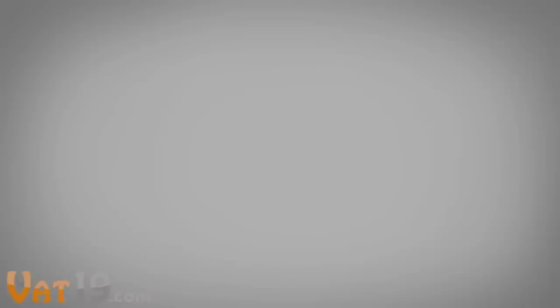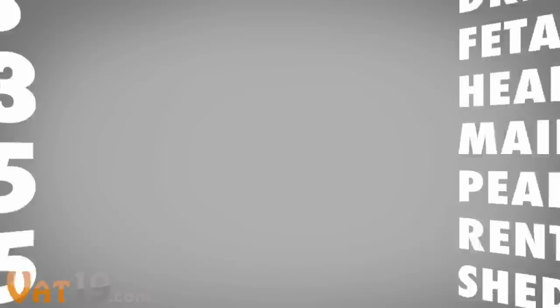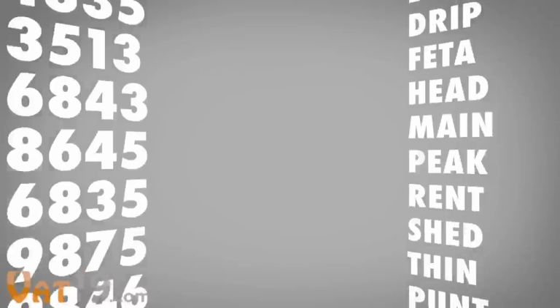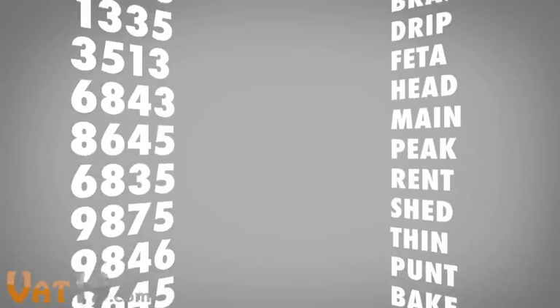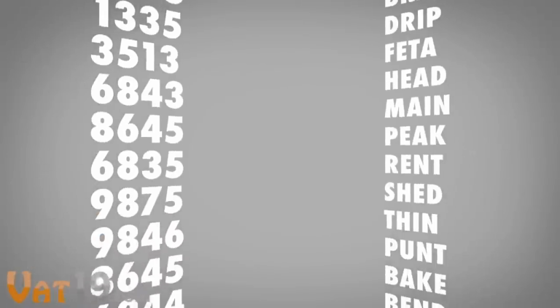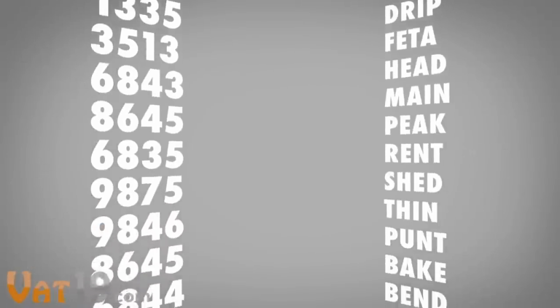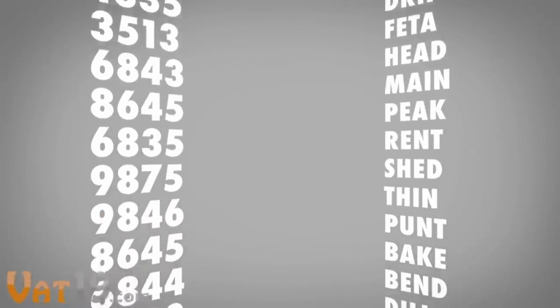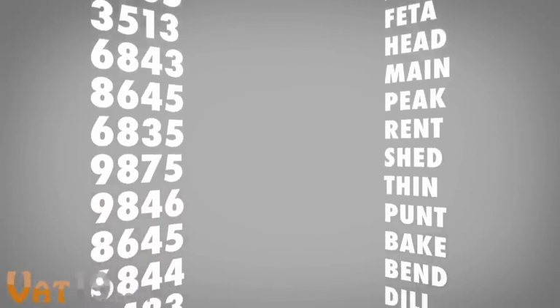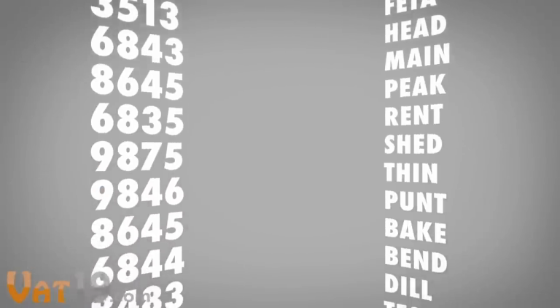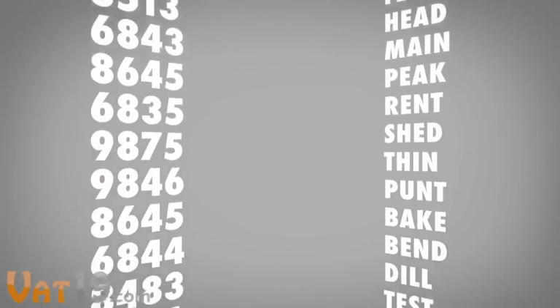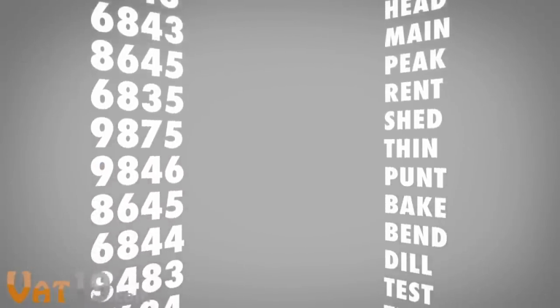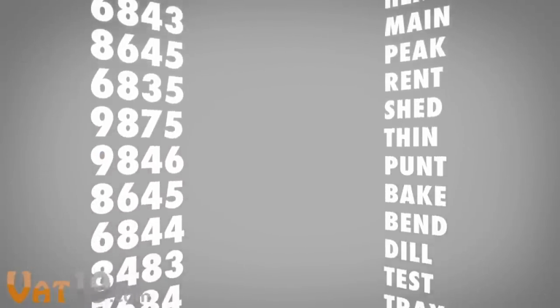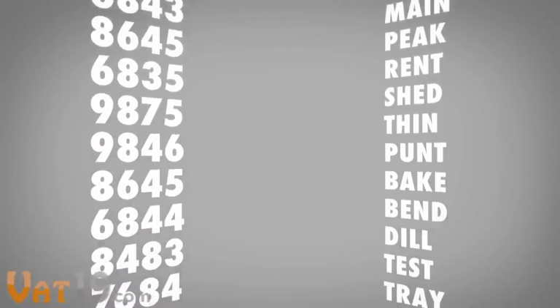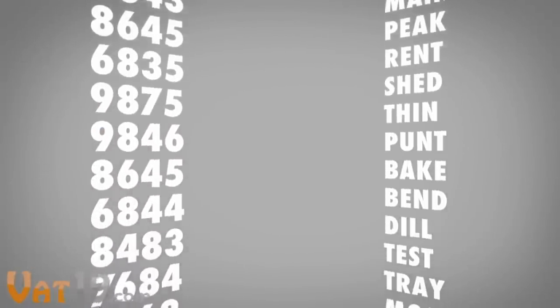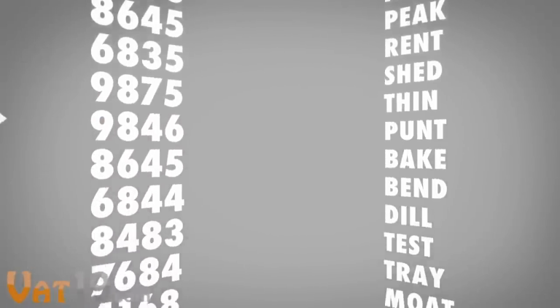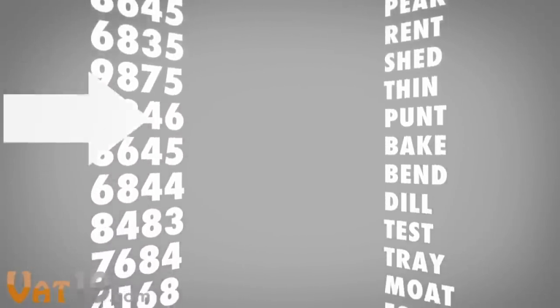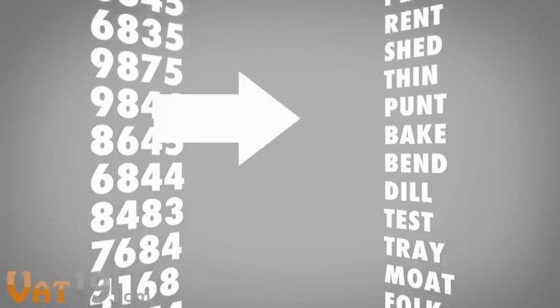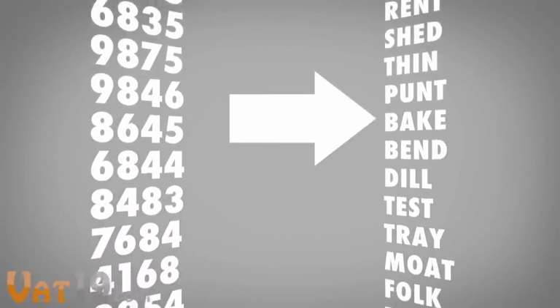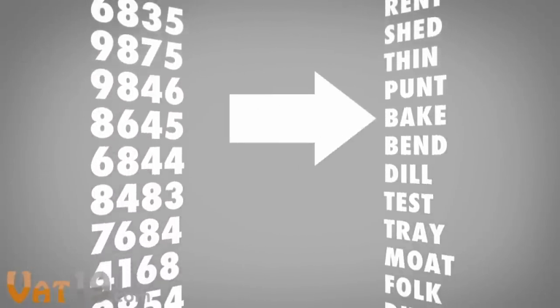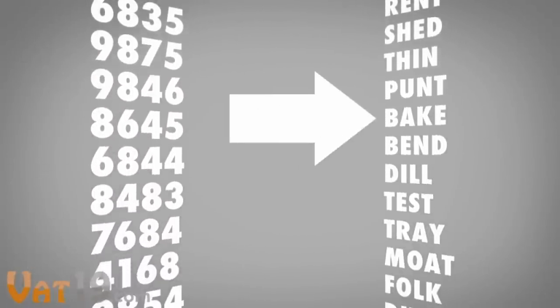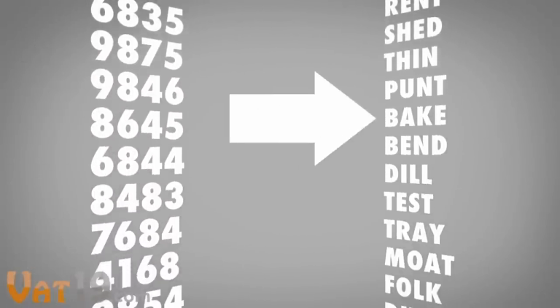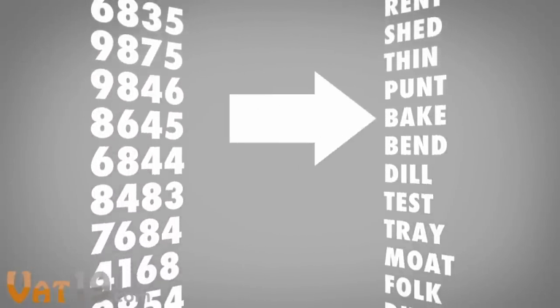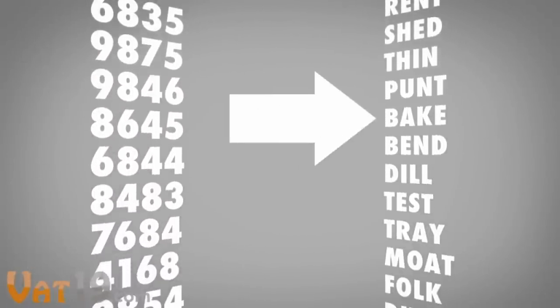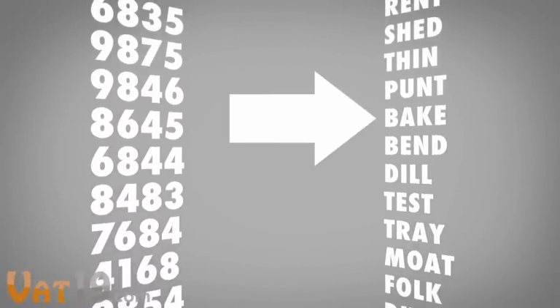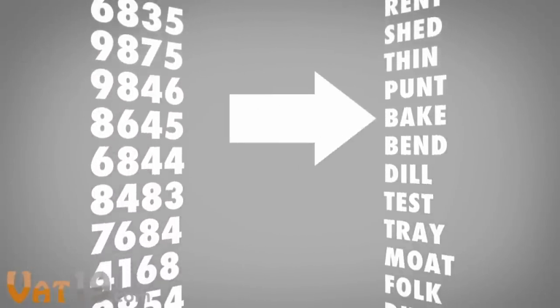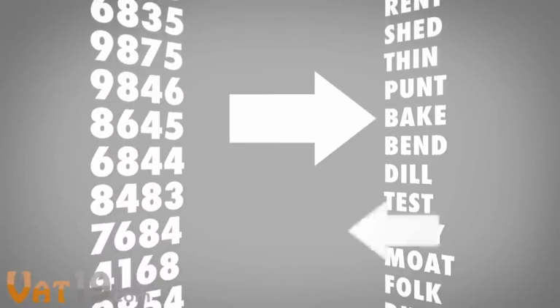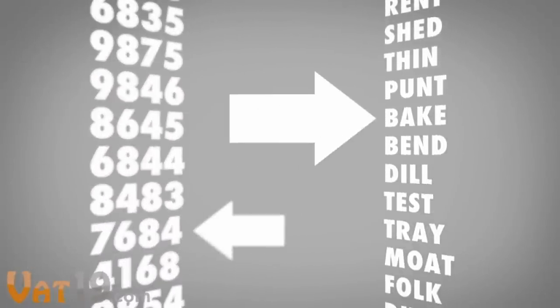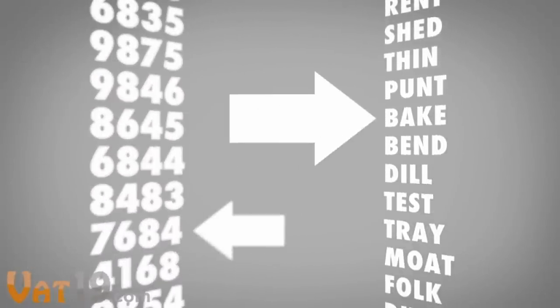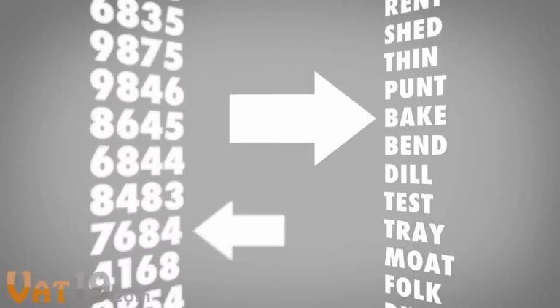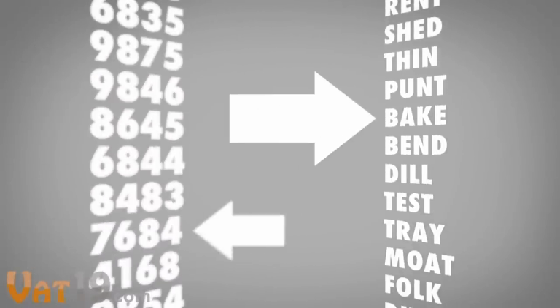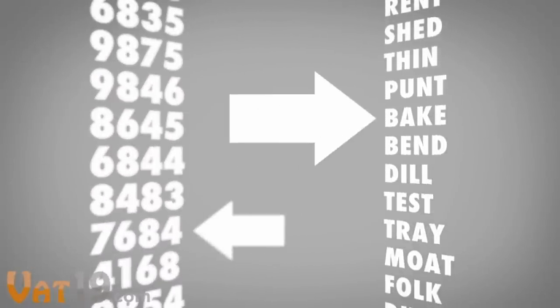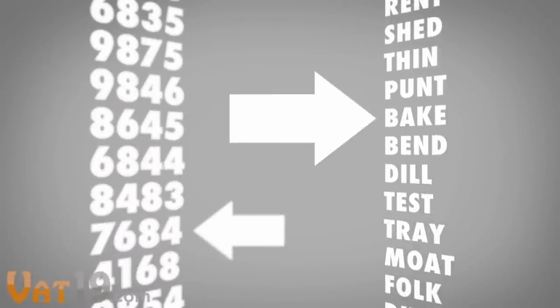This is because our memories can store groups of information, such as words, more easily than arbitrary lists.